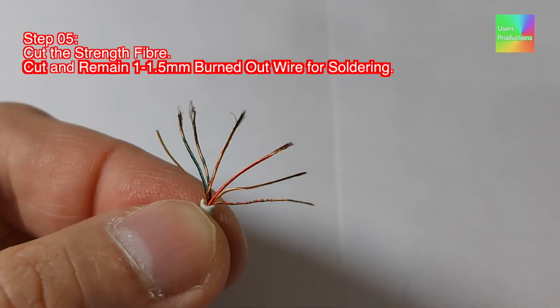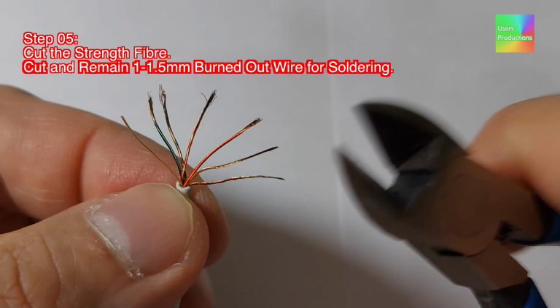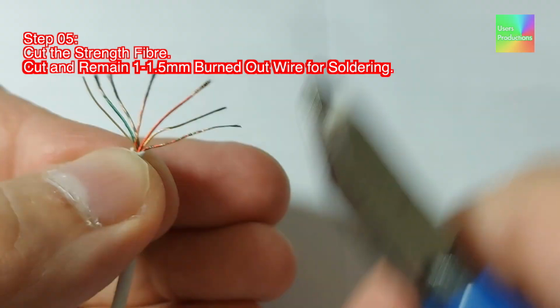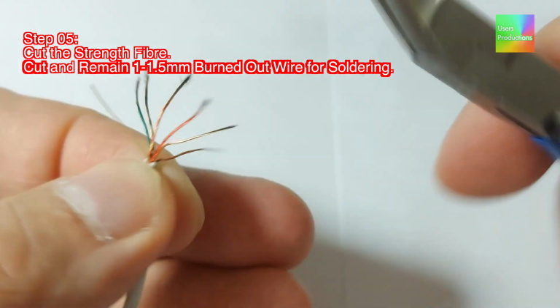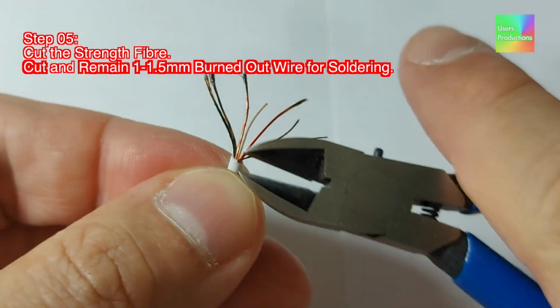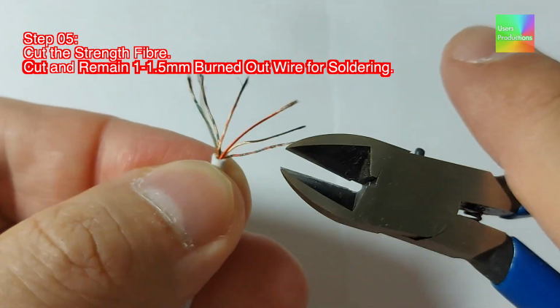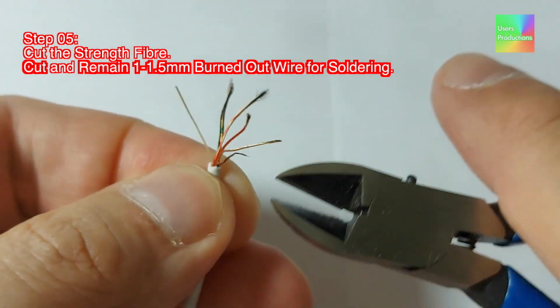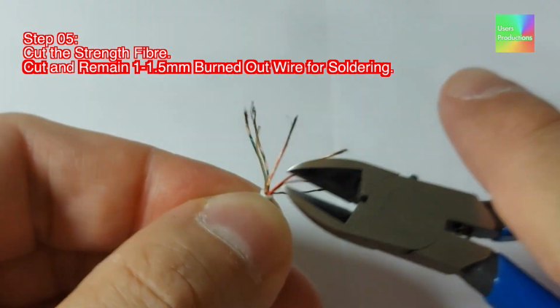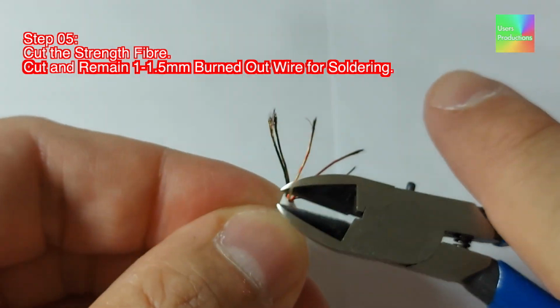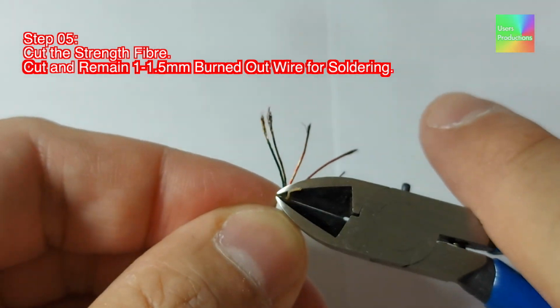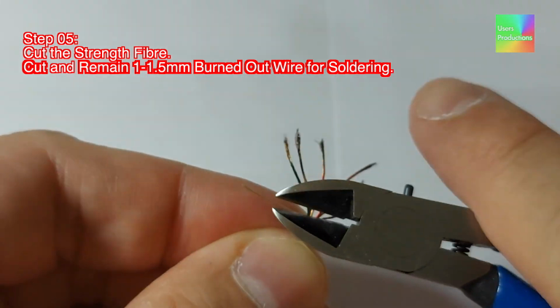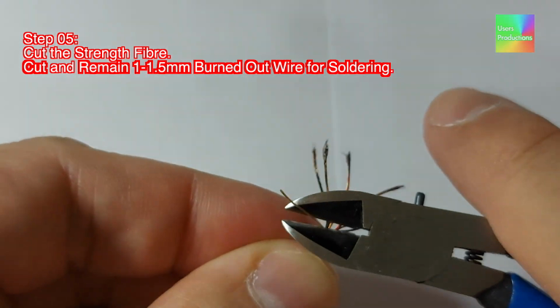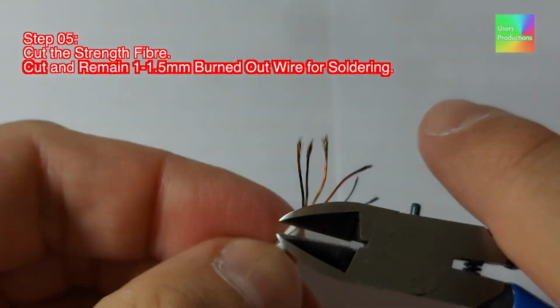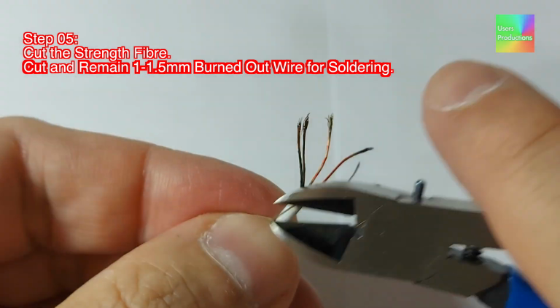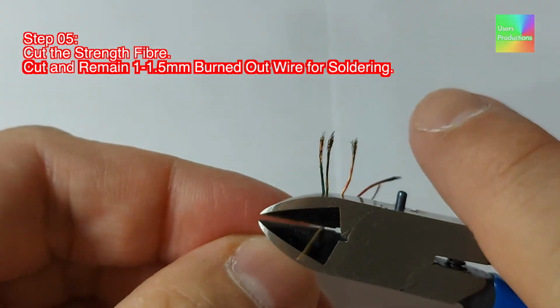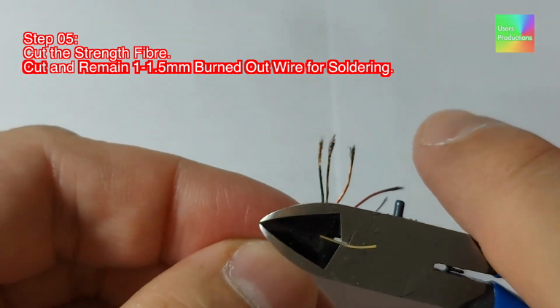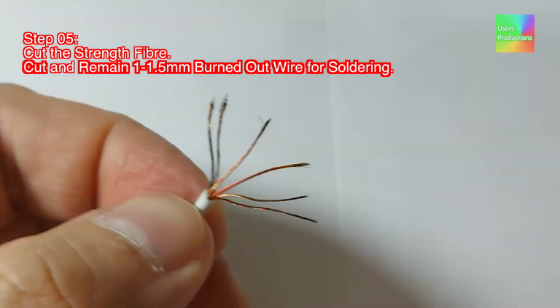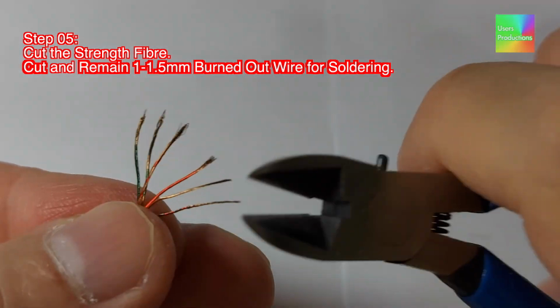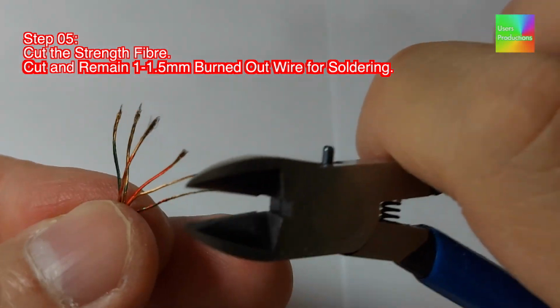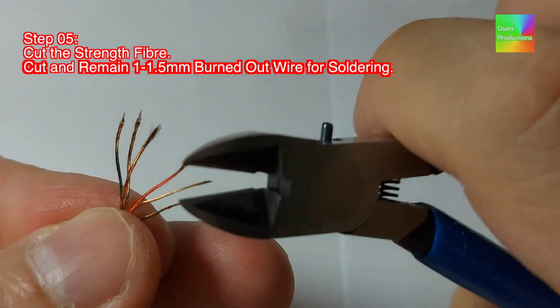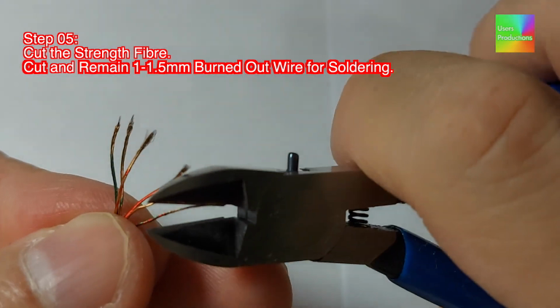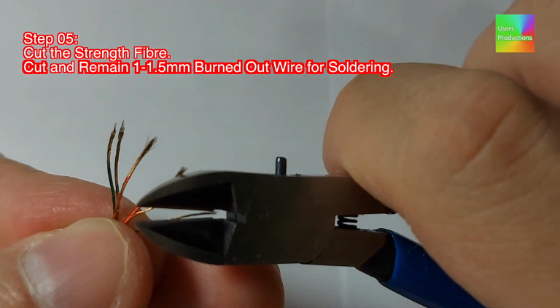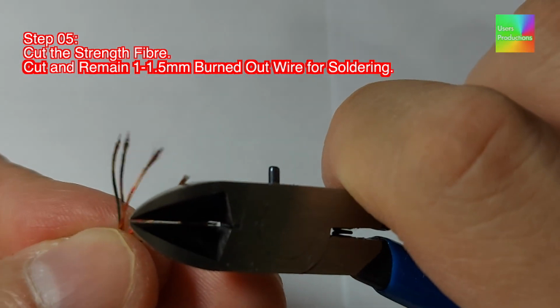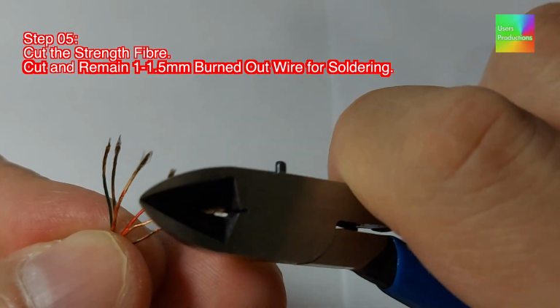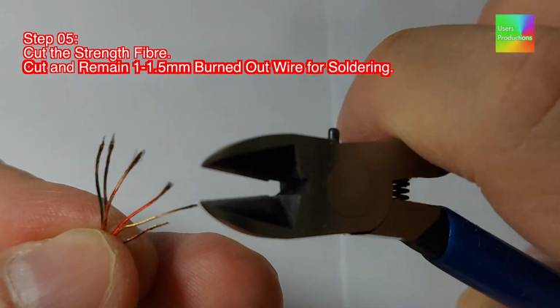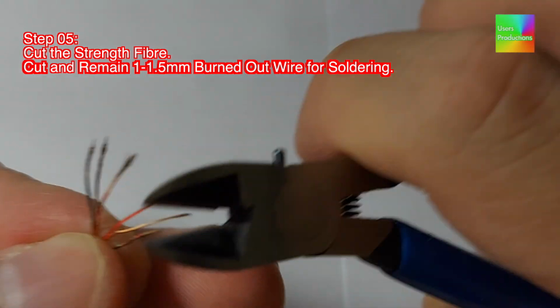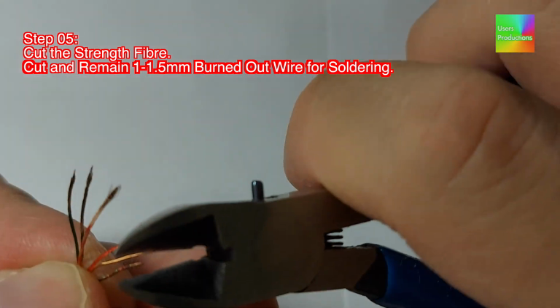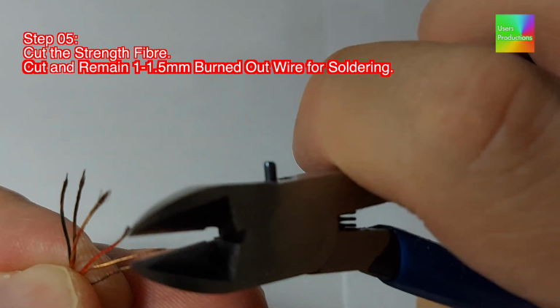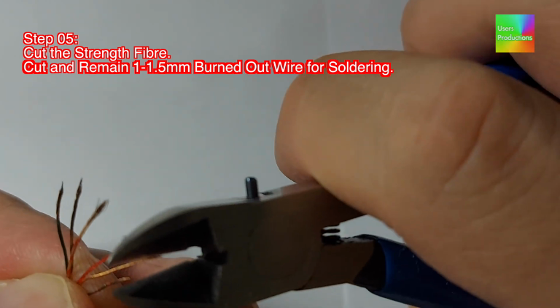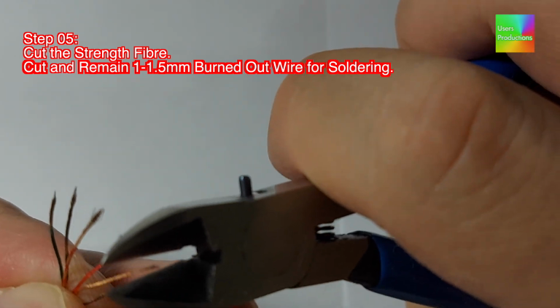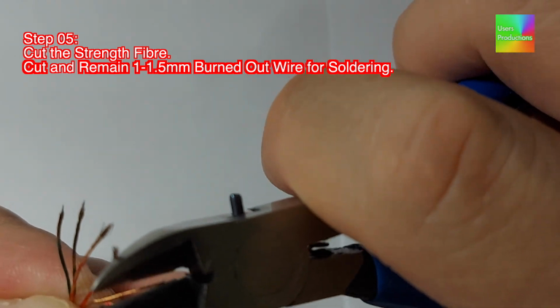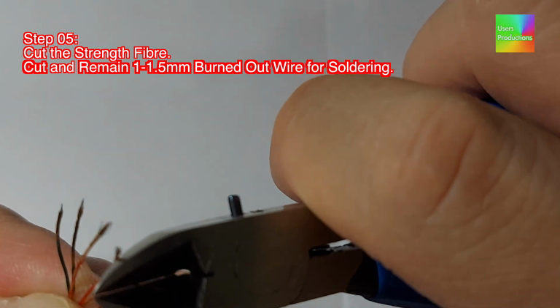Step 05: Cut the strength fiber. Cut and retain 1.5mm of burned-out wire for soldering.